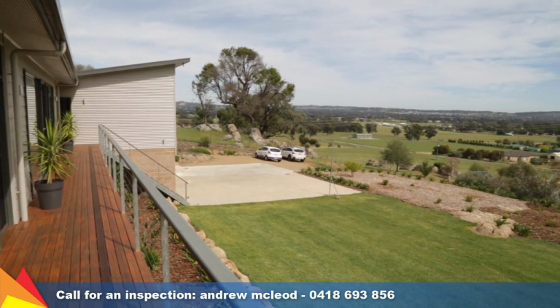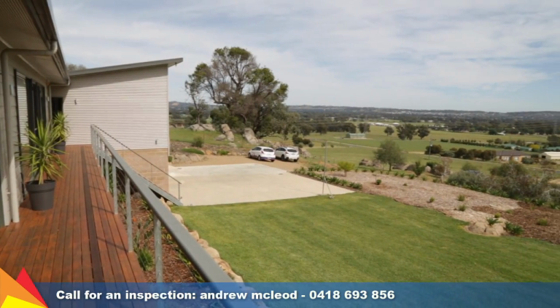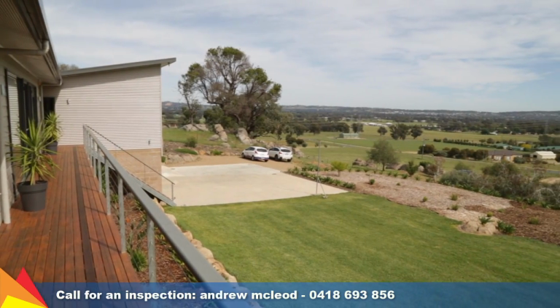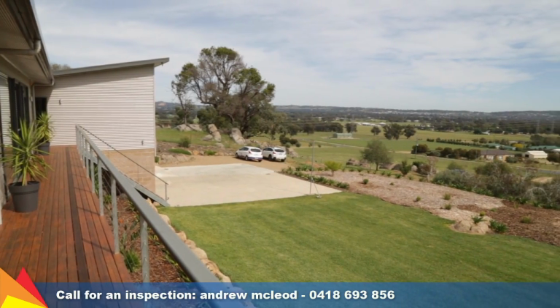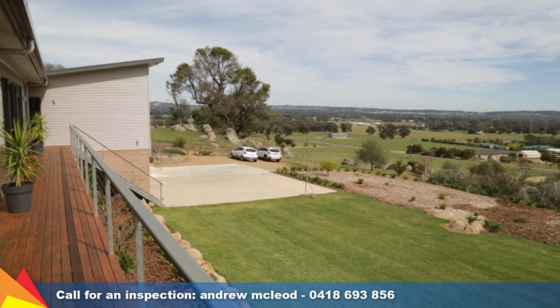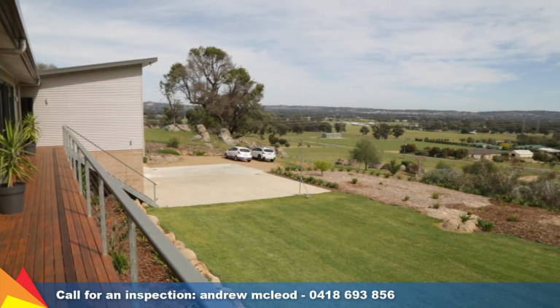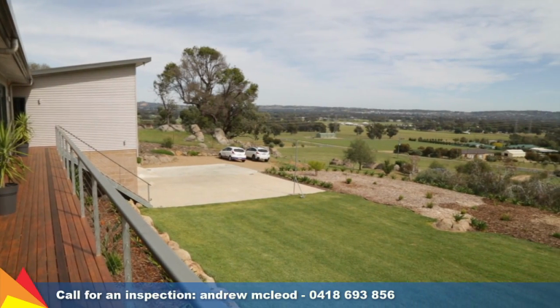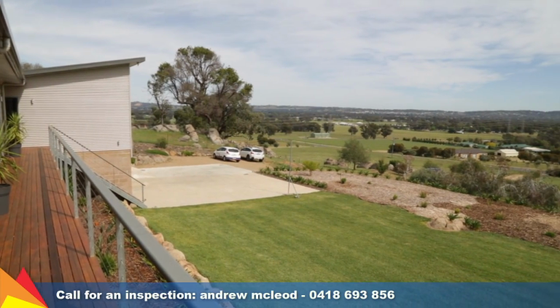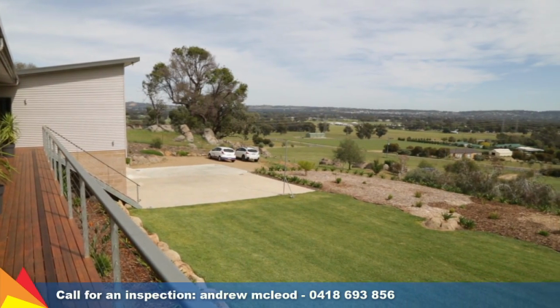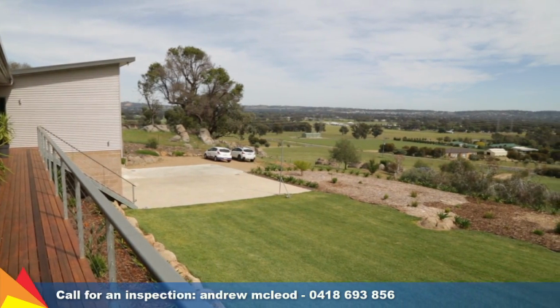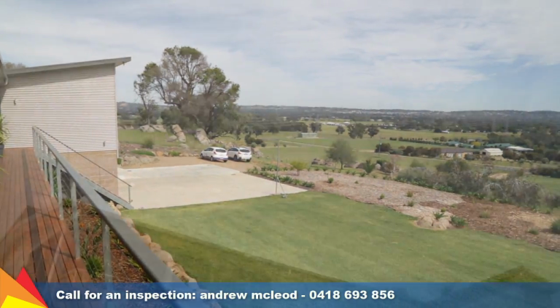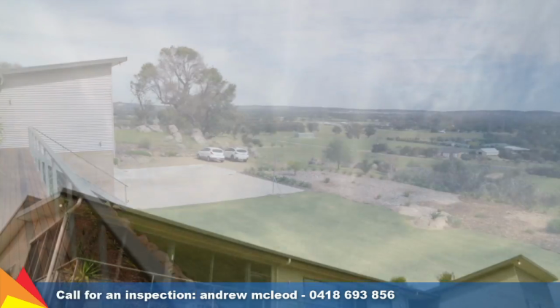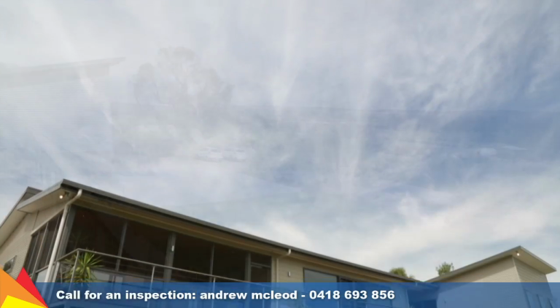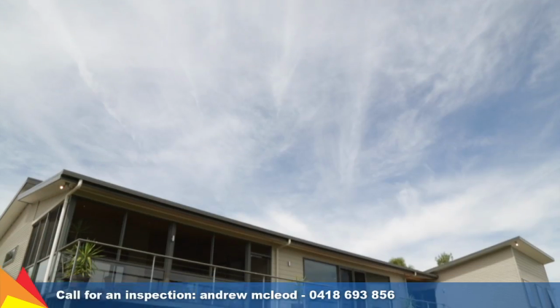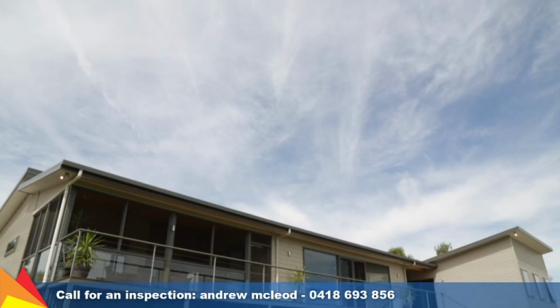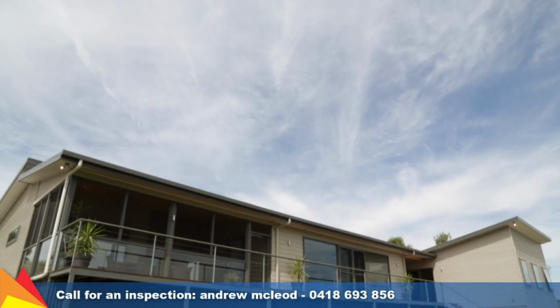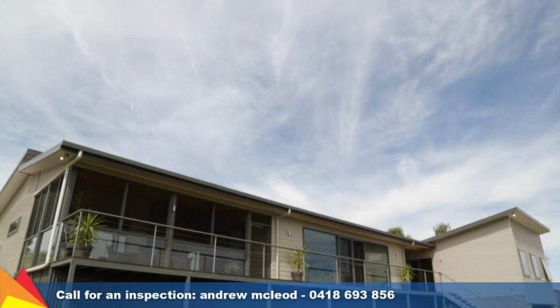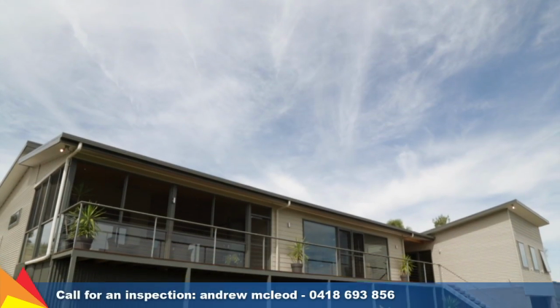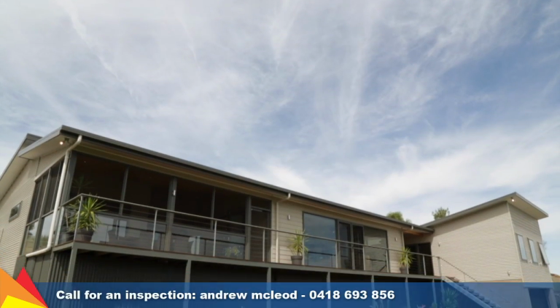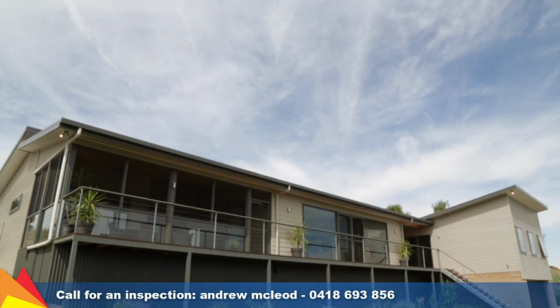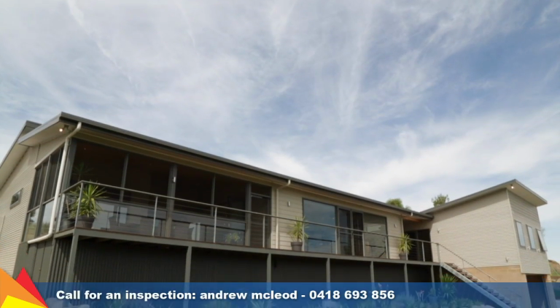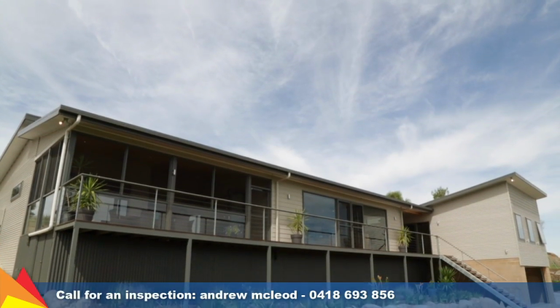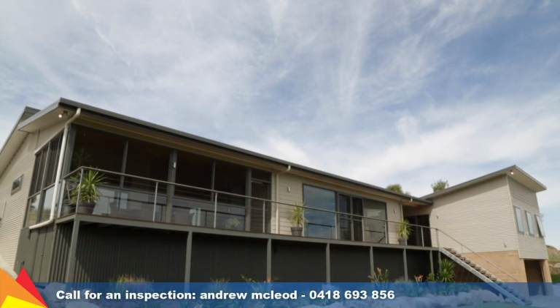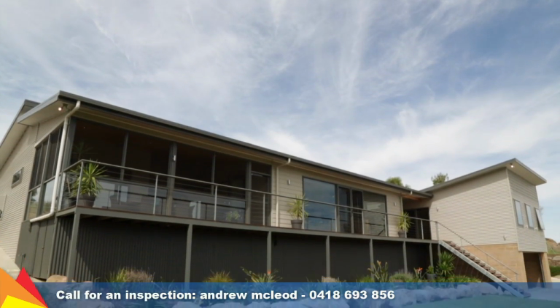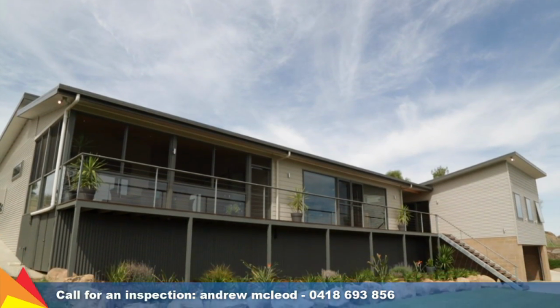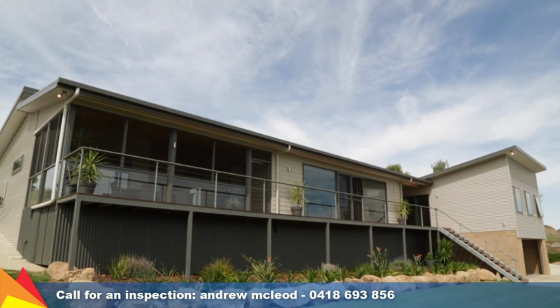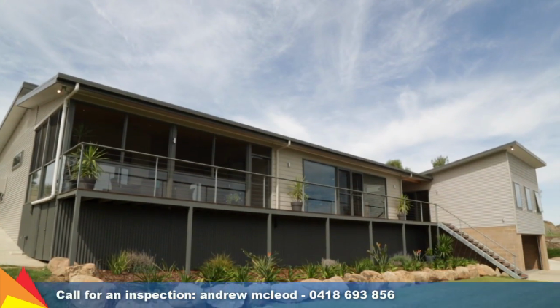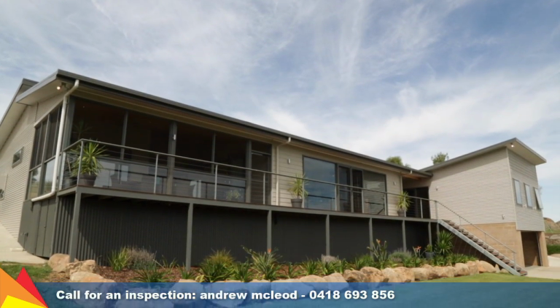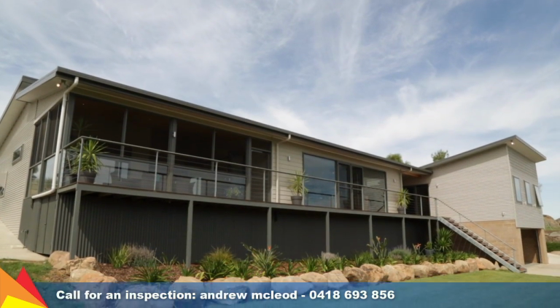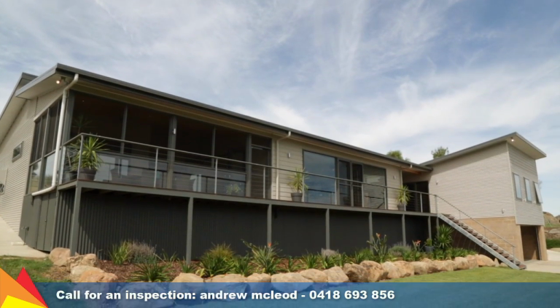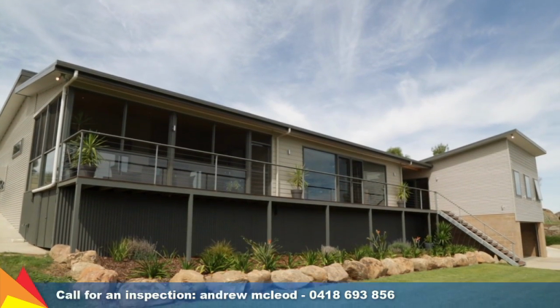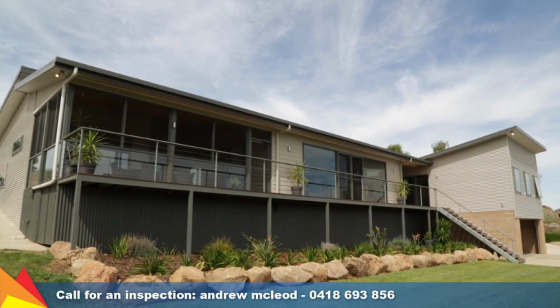I invite you to inspect this eco-friendly home that will provide you and your family with many years of enjoyment.